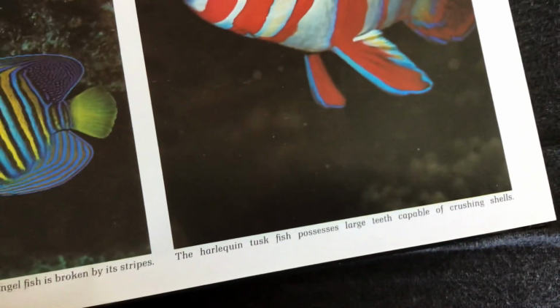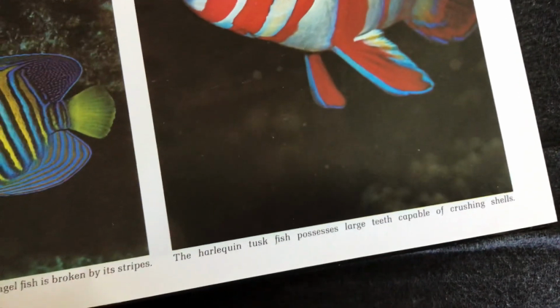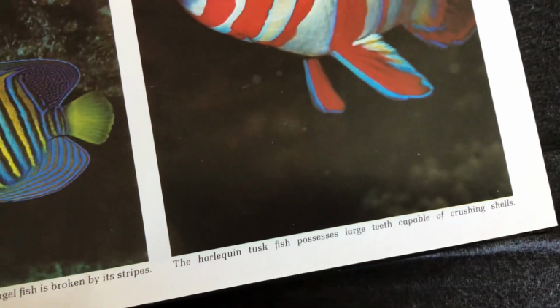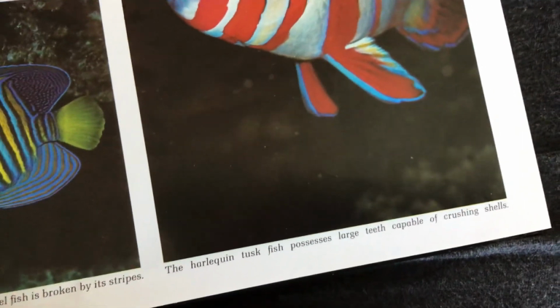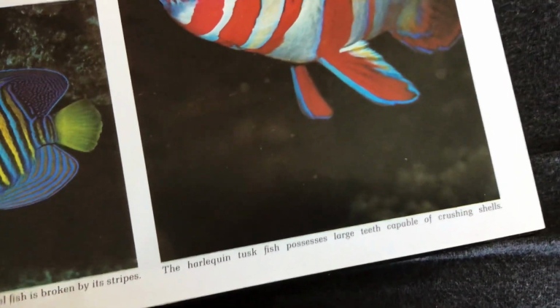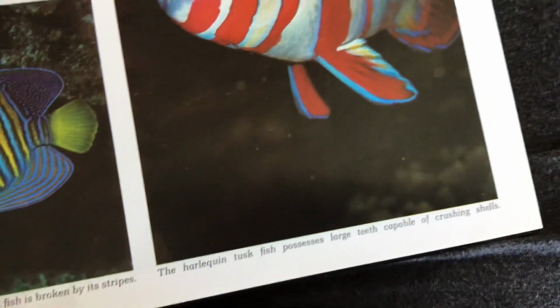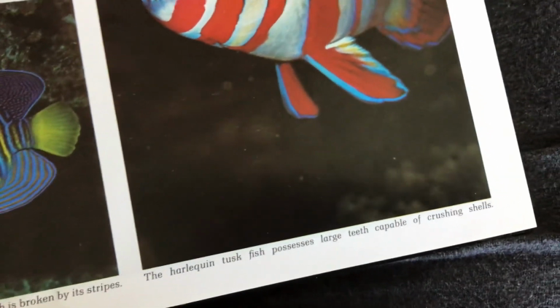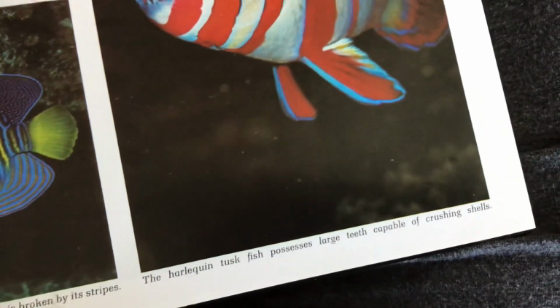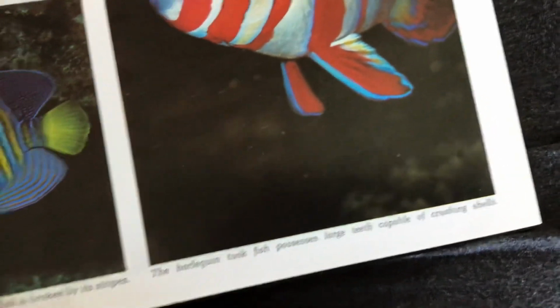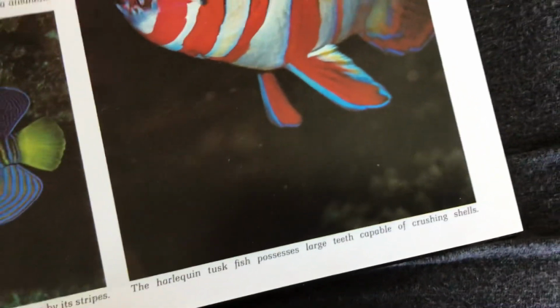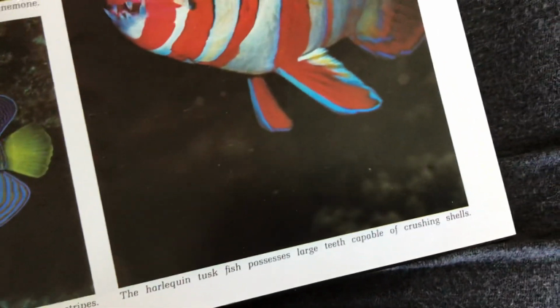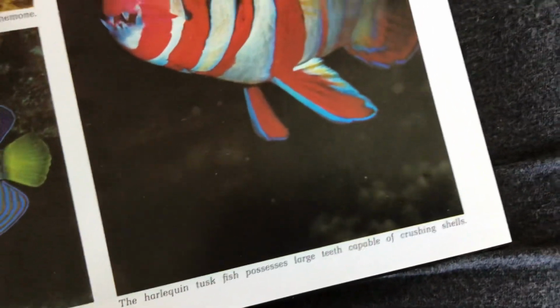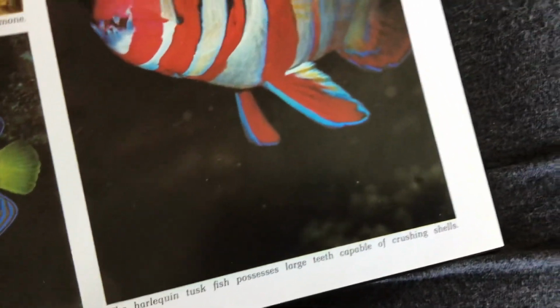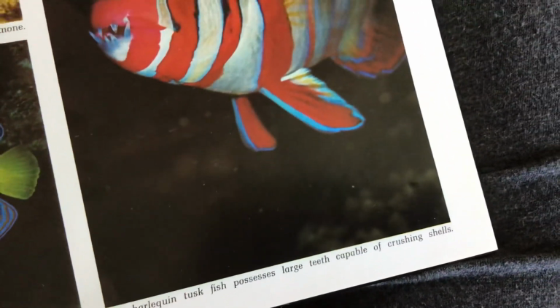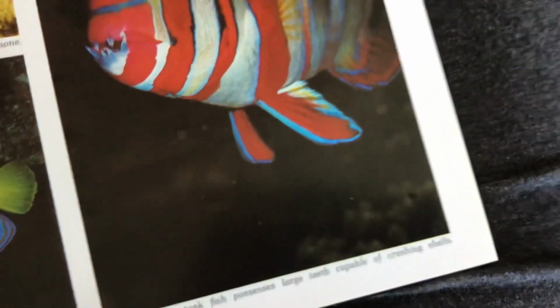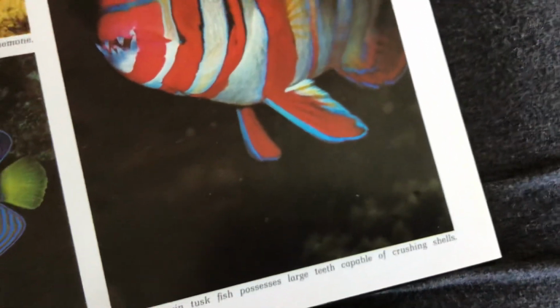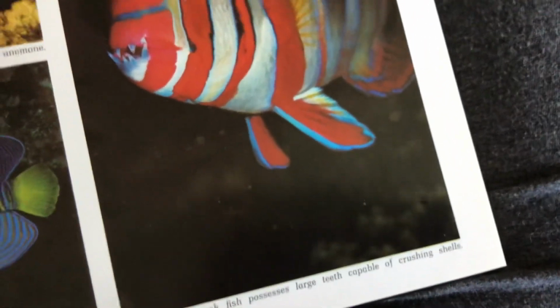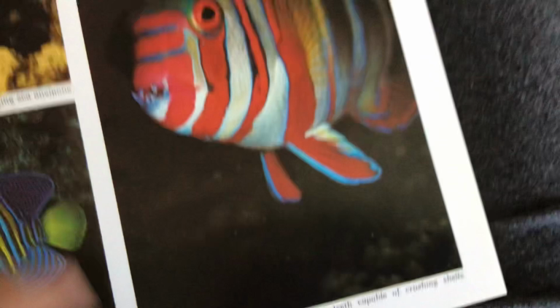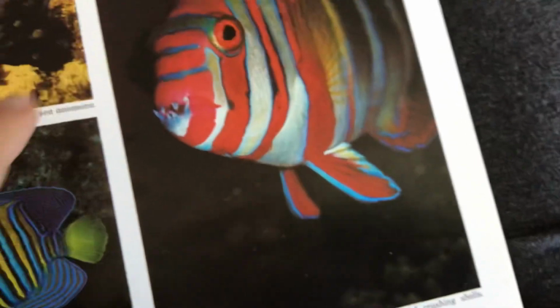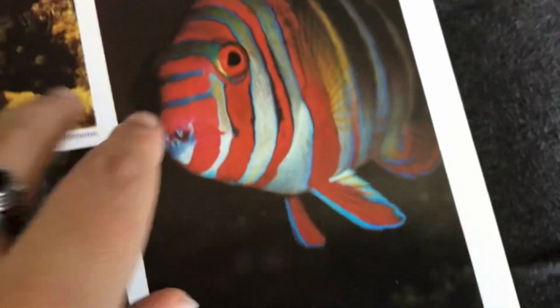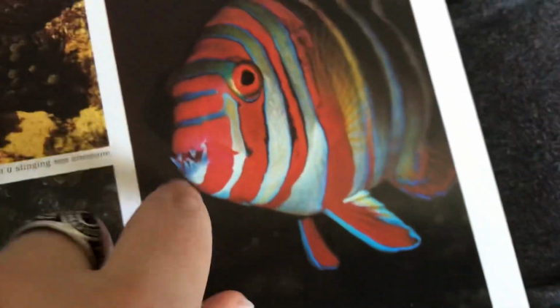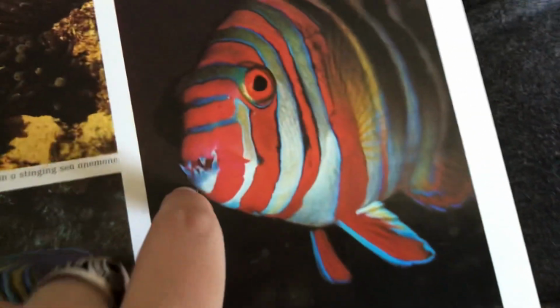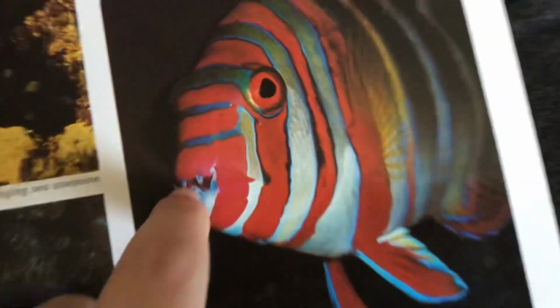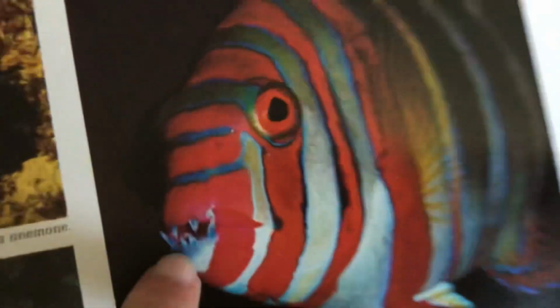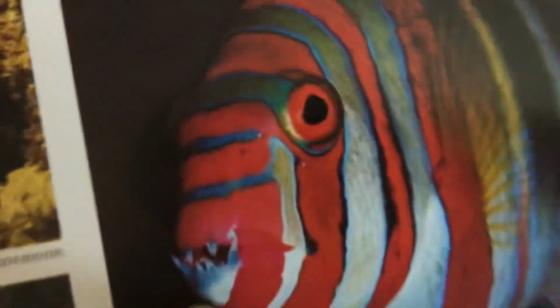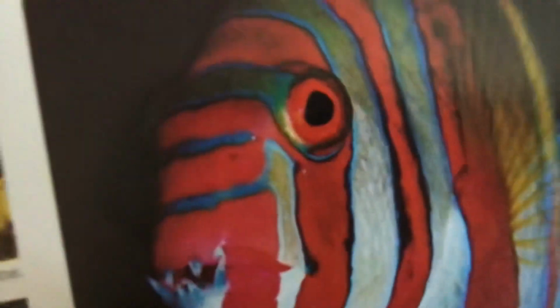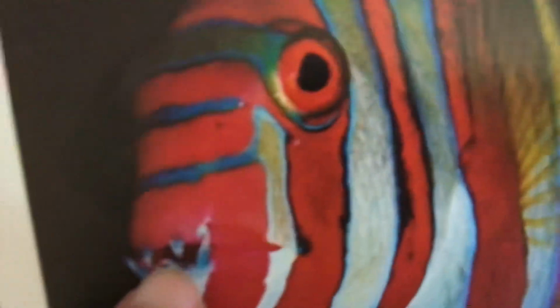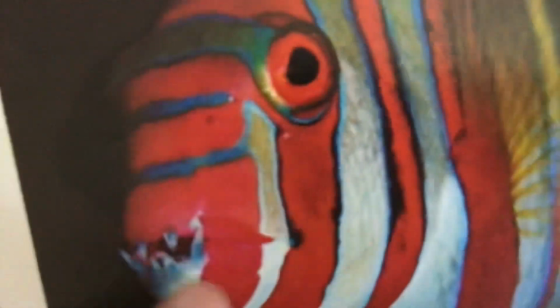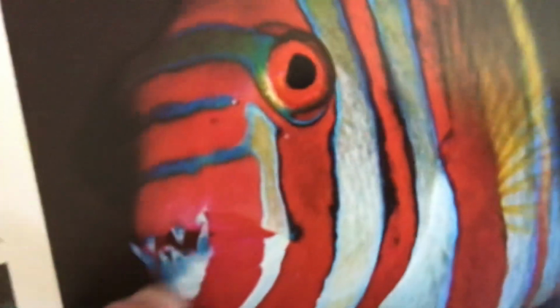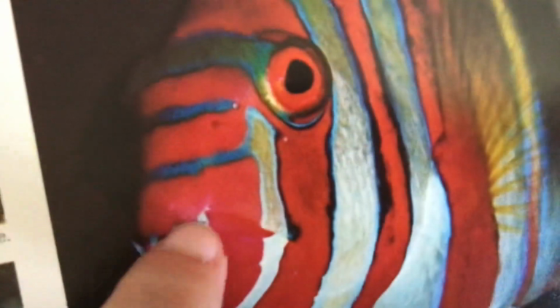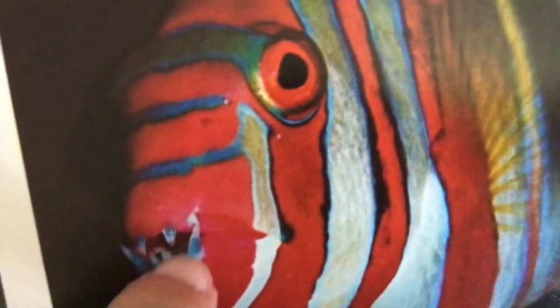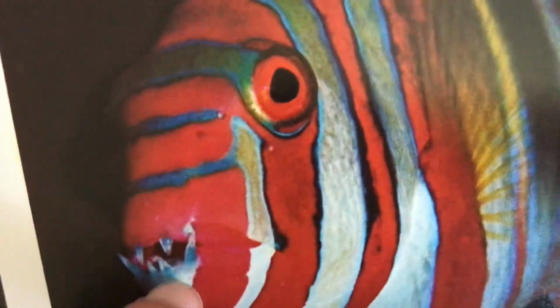The Harlequin Tuskfish possesses large teeth capable of crushing shells. Look at the size of those teeth.